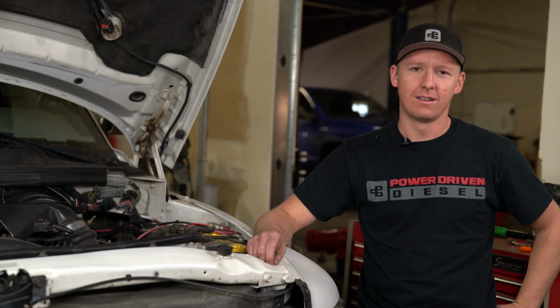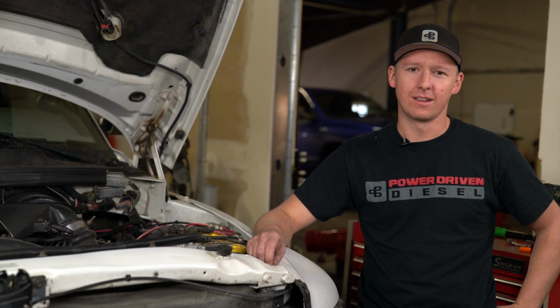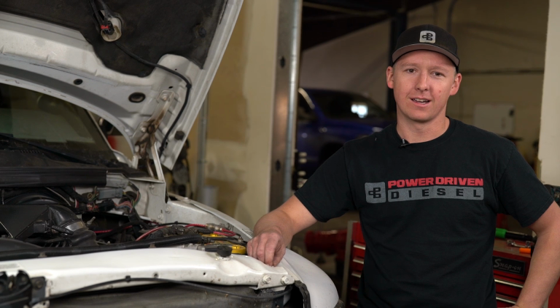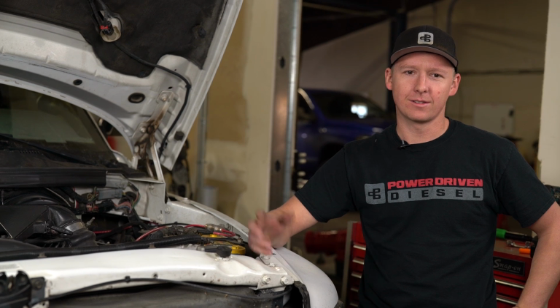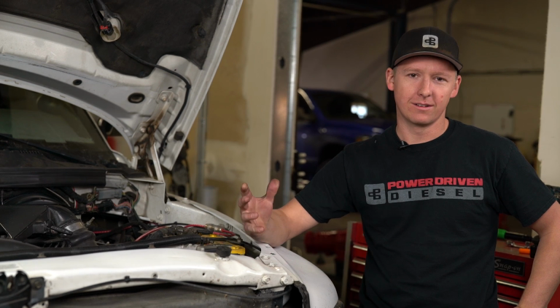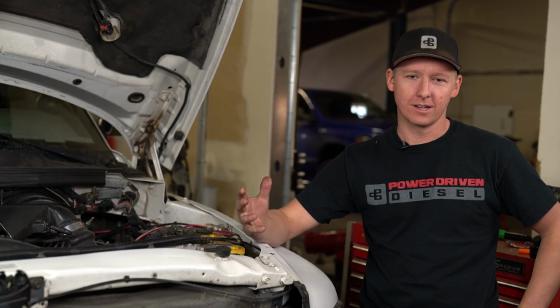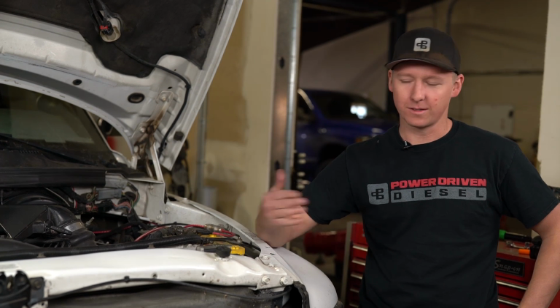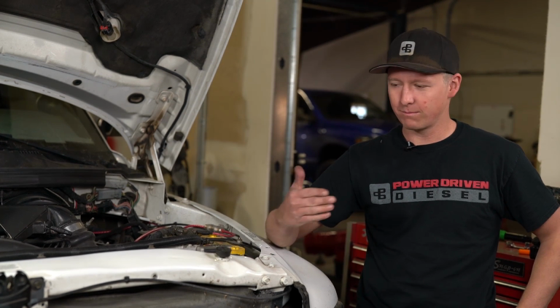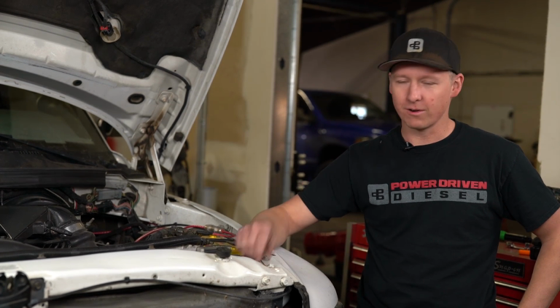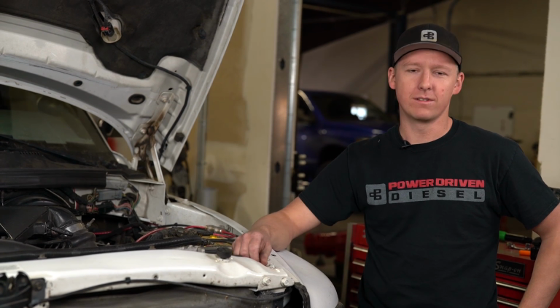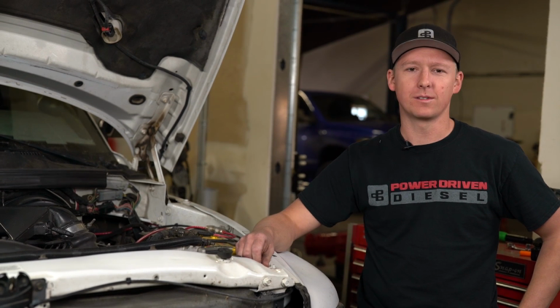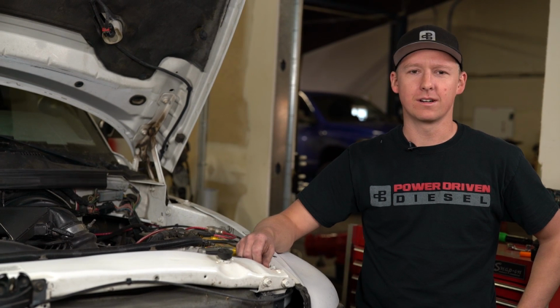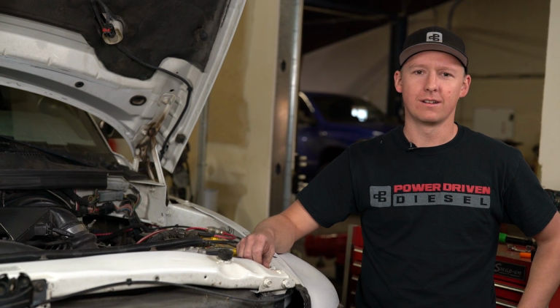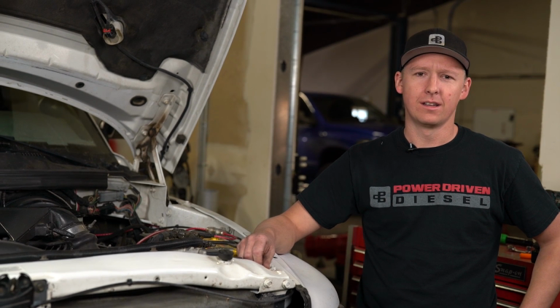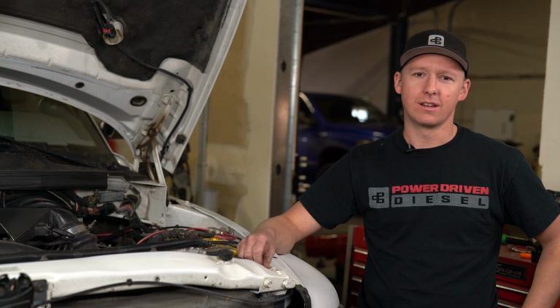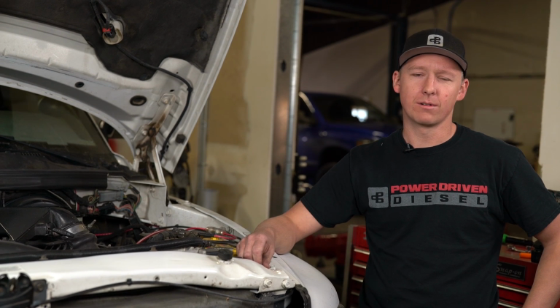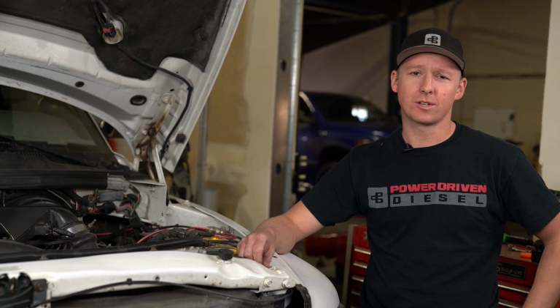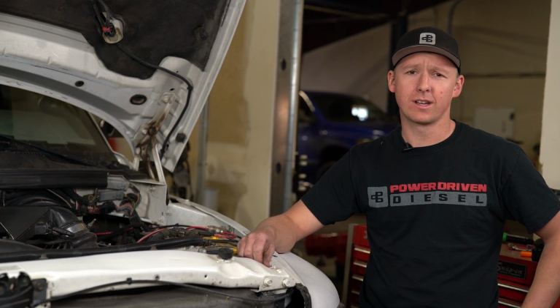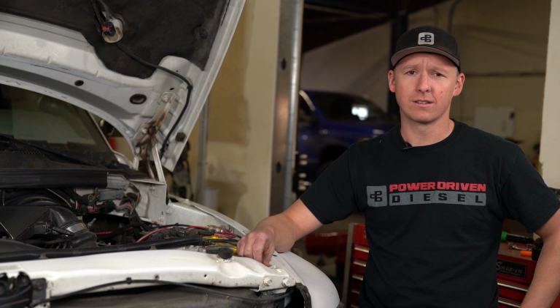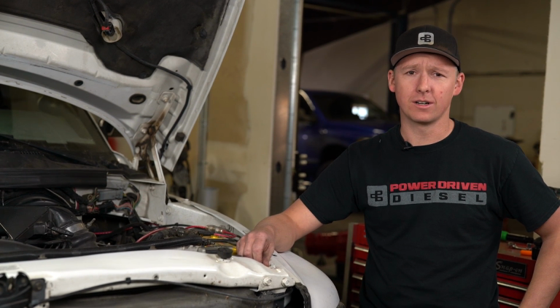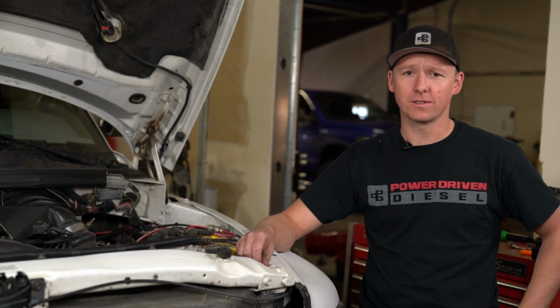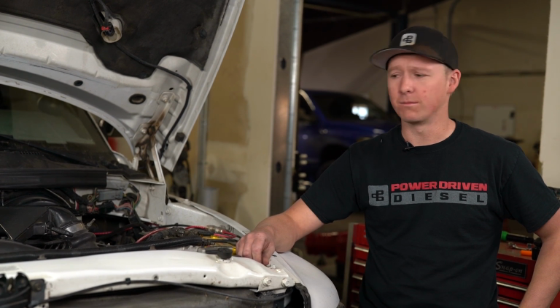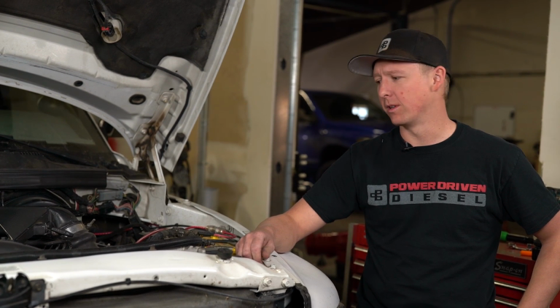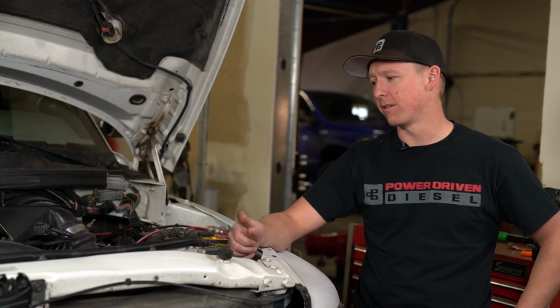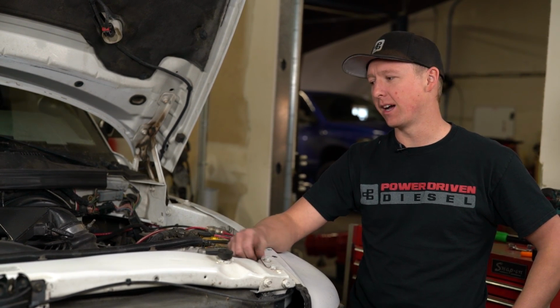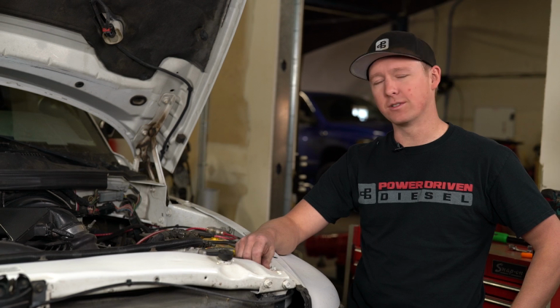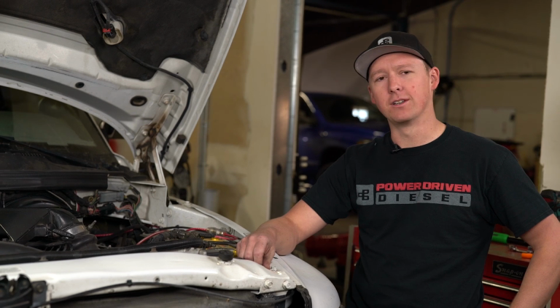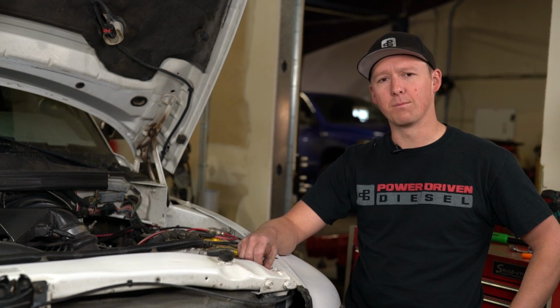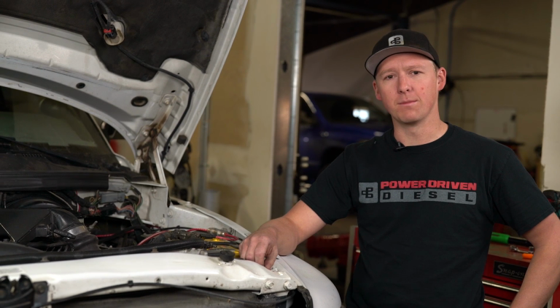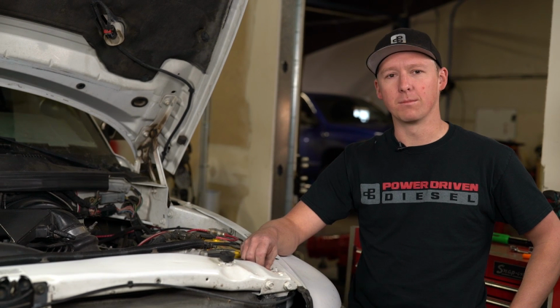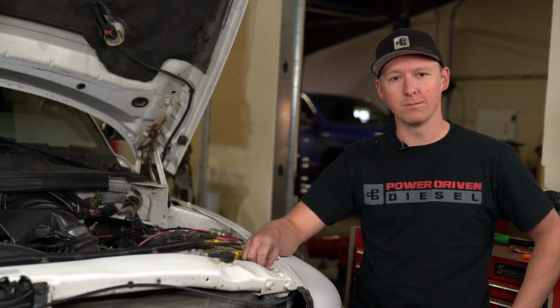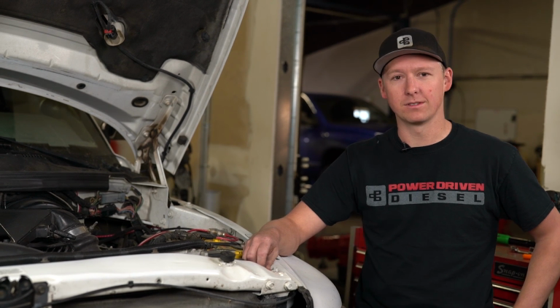Hey guys, Dustin, Power Driven Diesel here. Today we're going to show you how to install some delivery valves in your P-Pump Cummins.